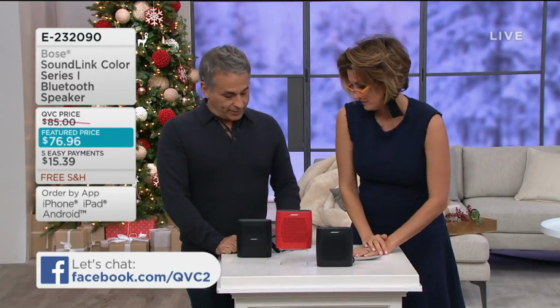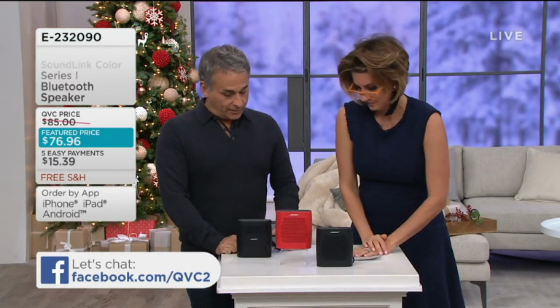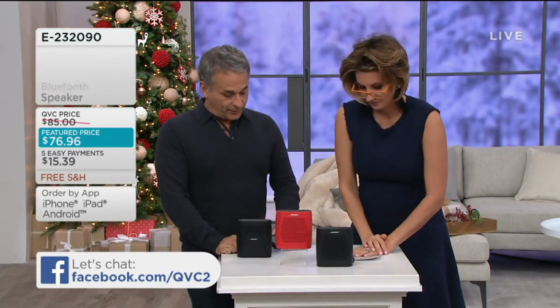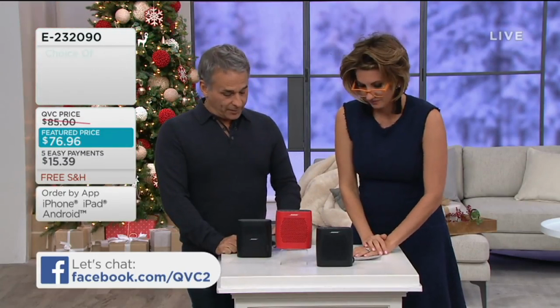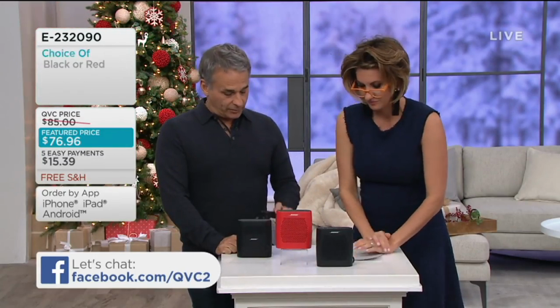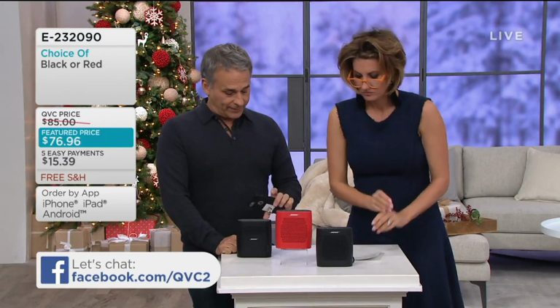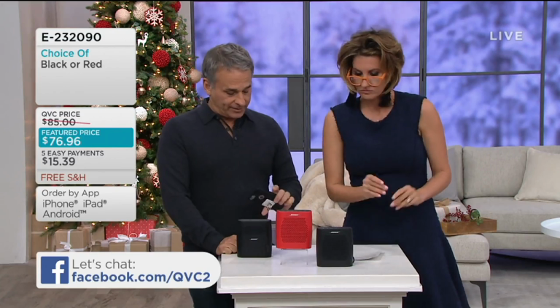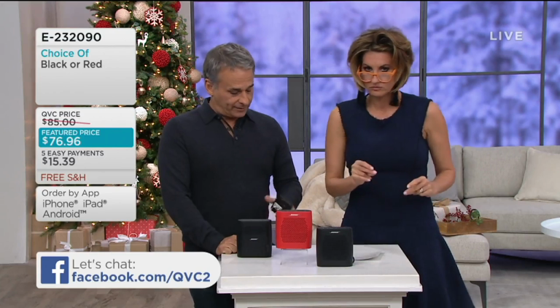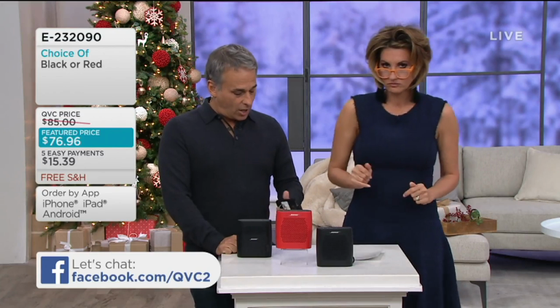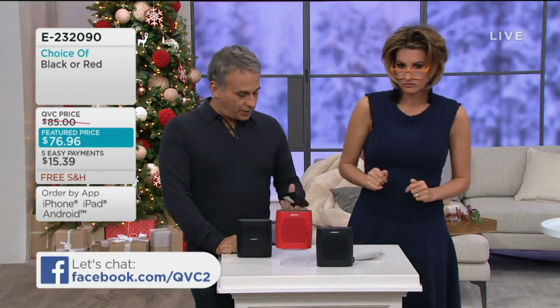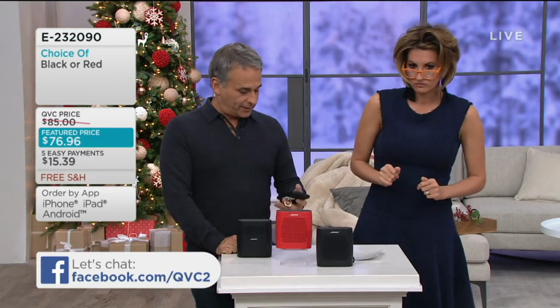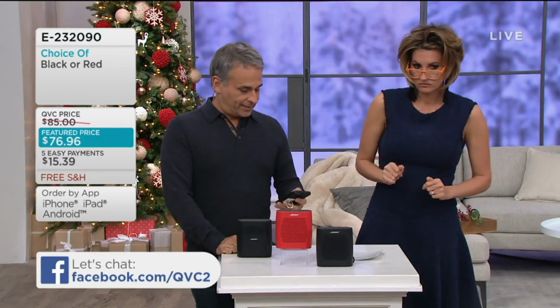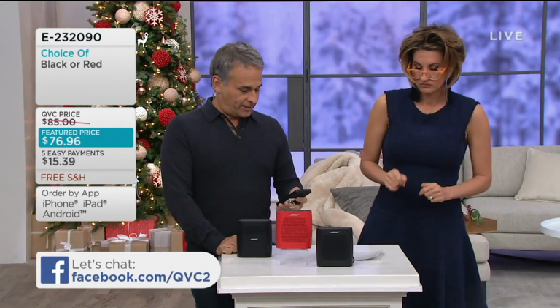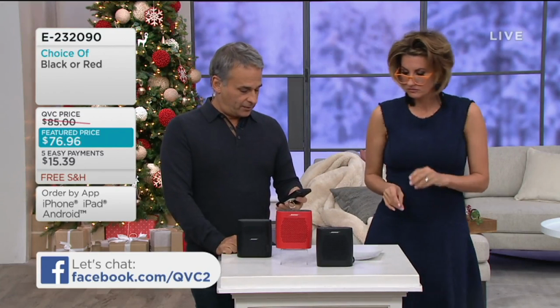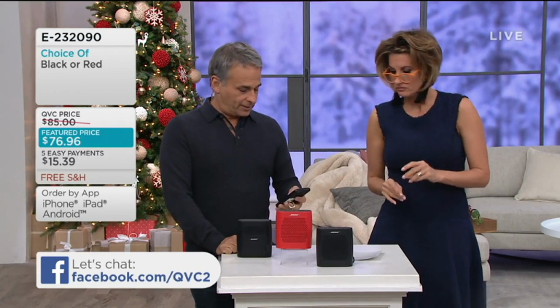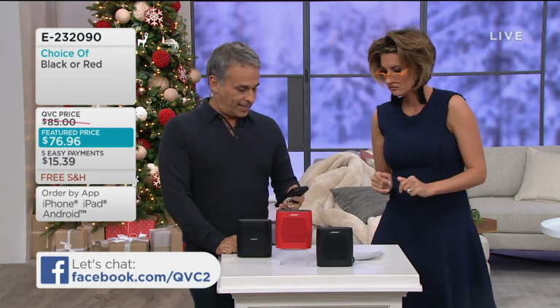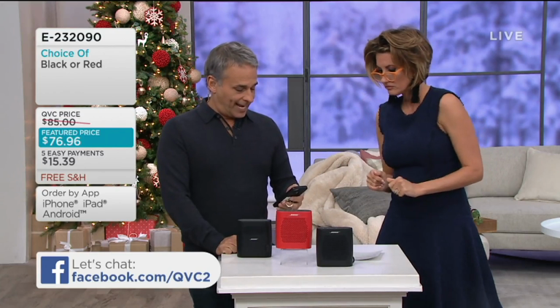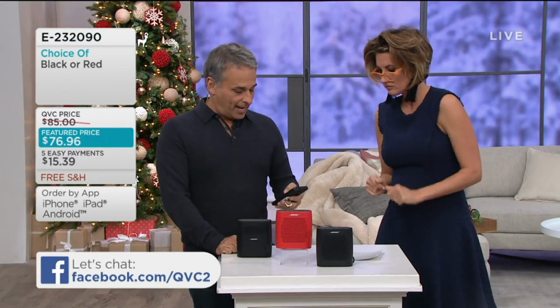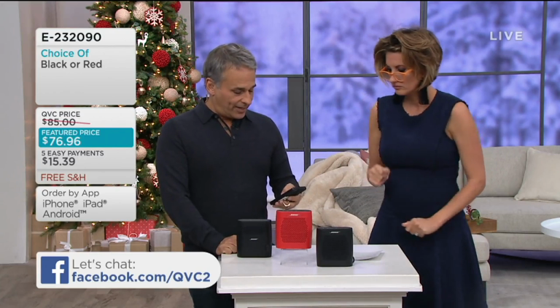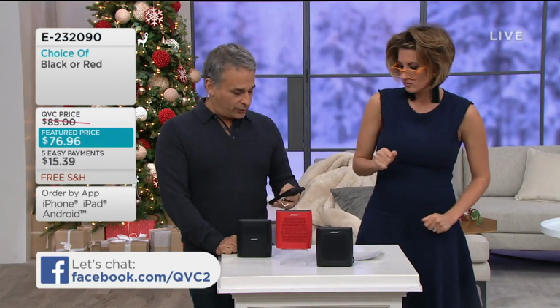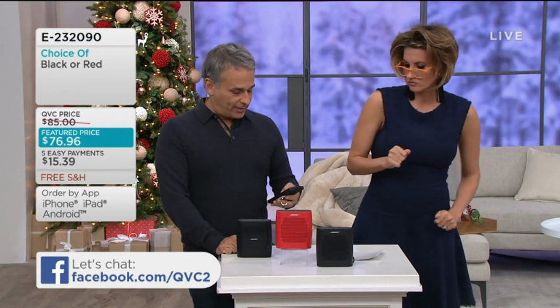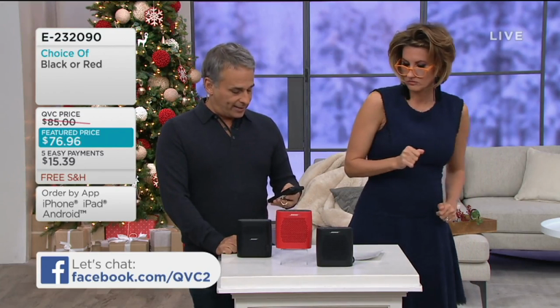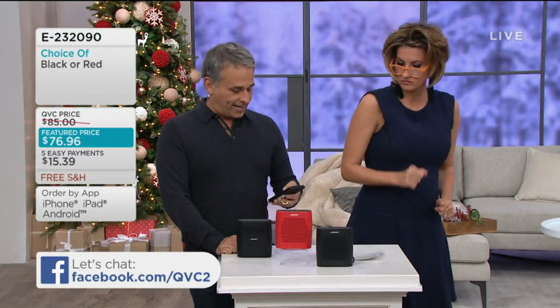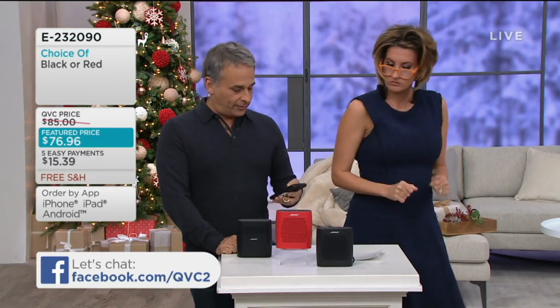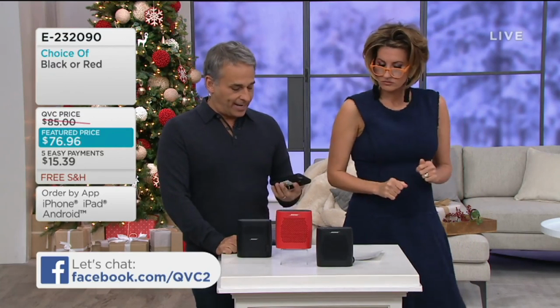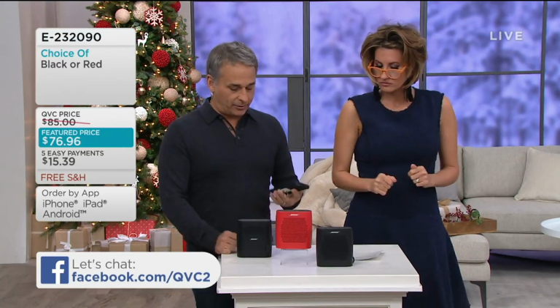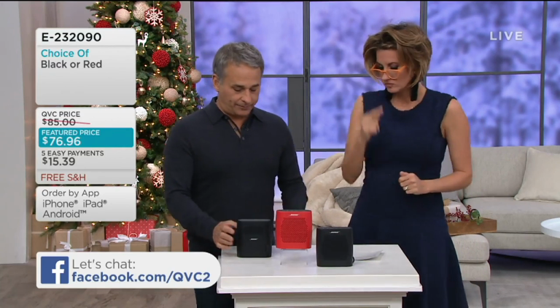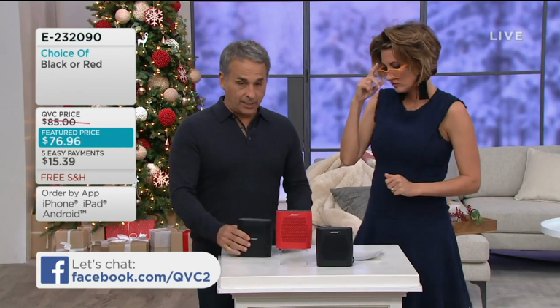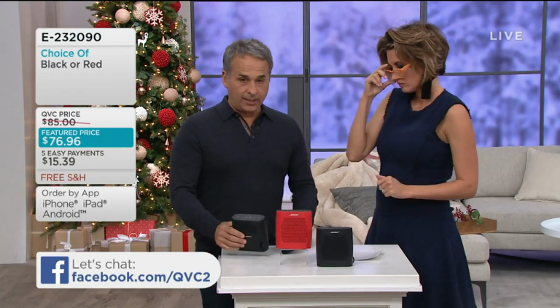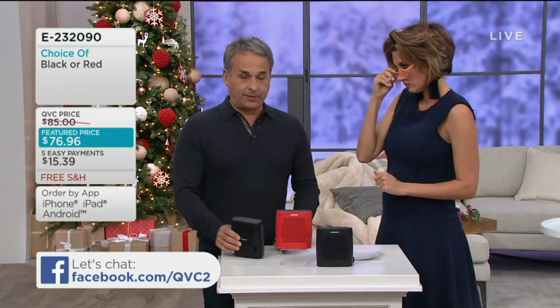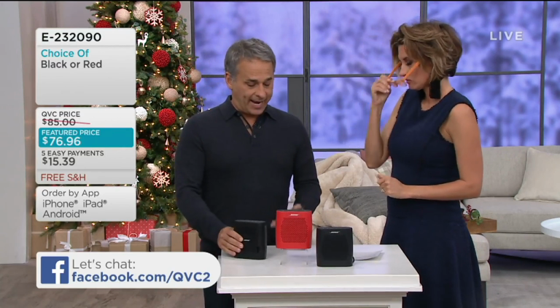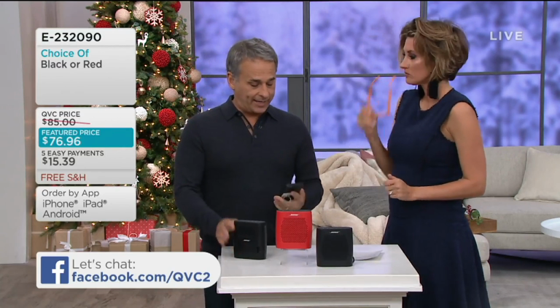It comes from Bose, and that's all you really need to know about how they're able to pack that sound in.